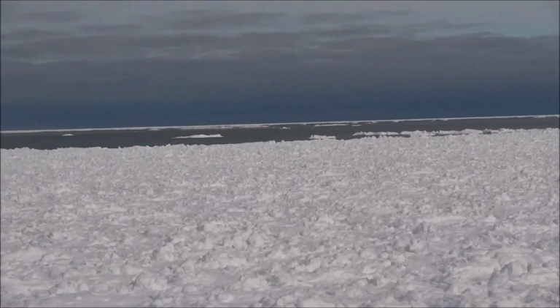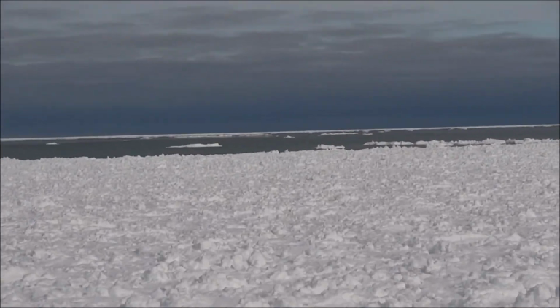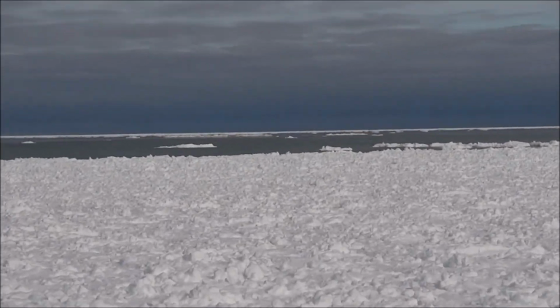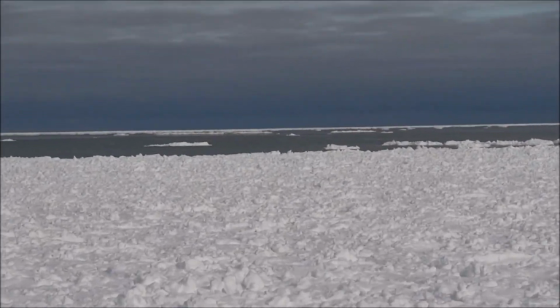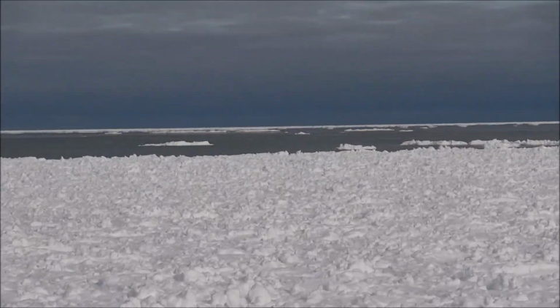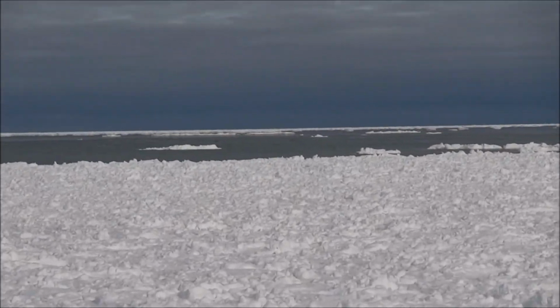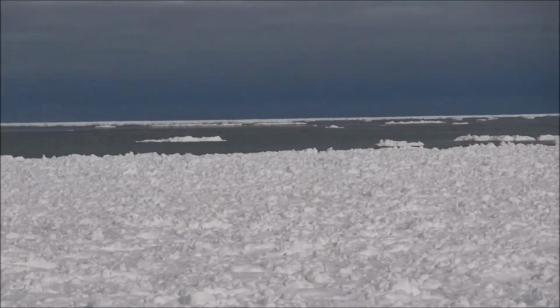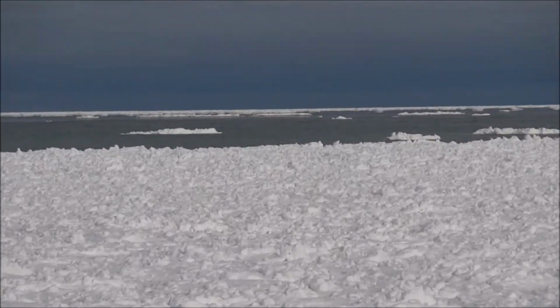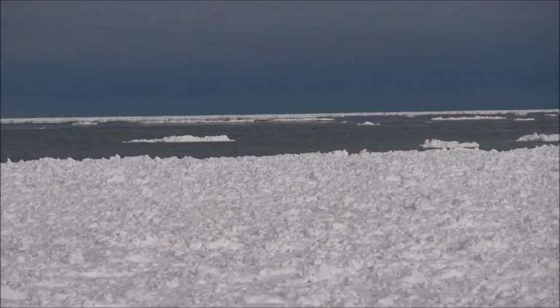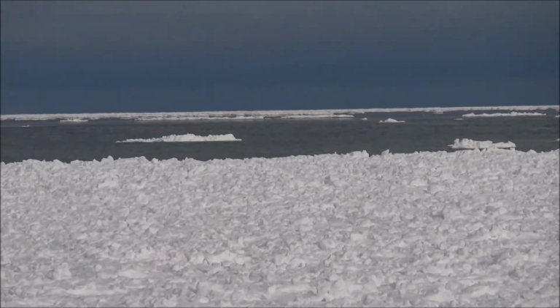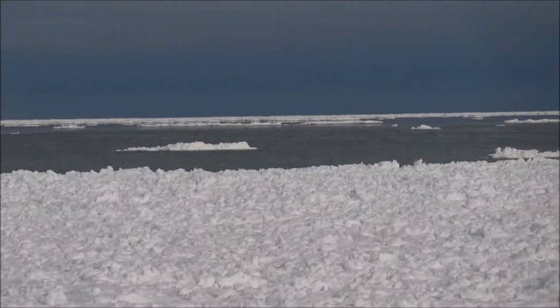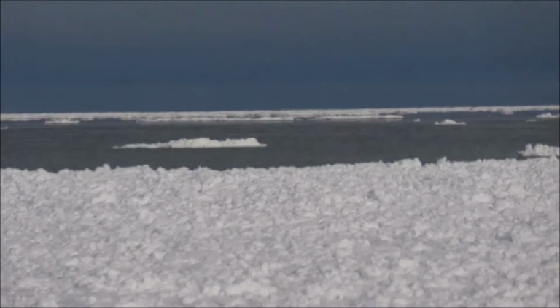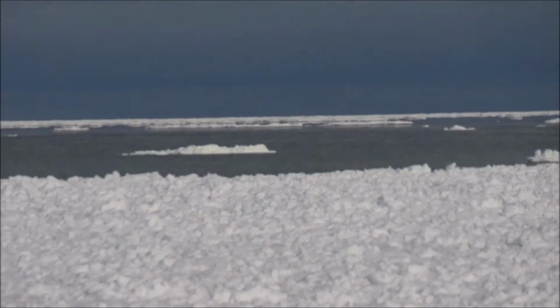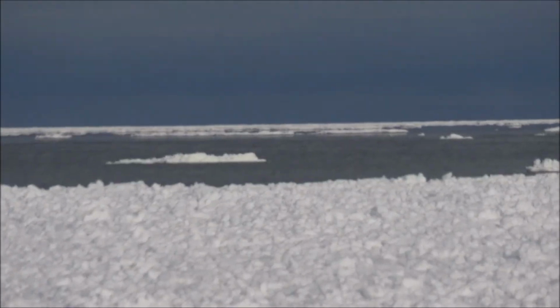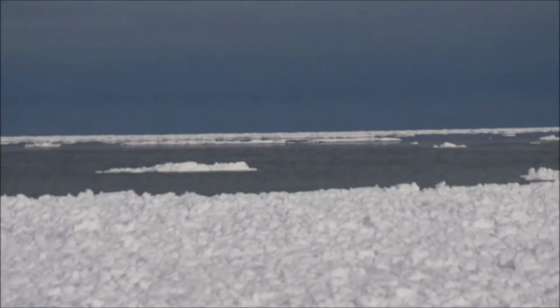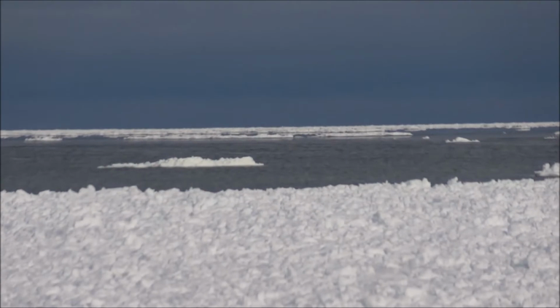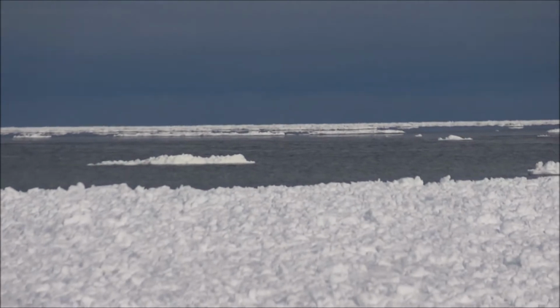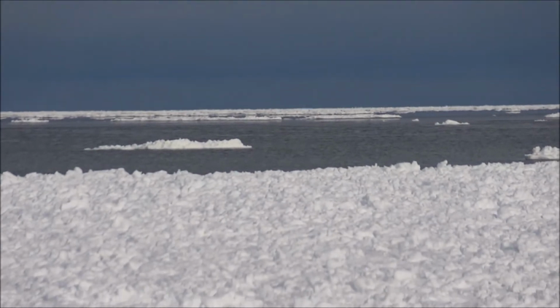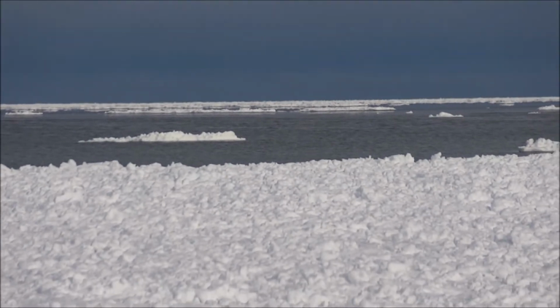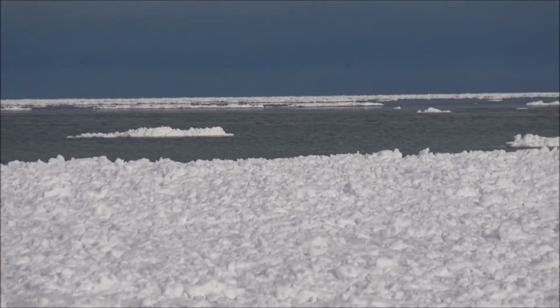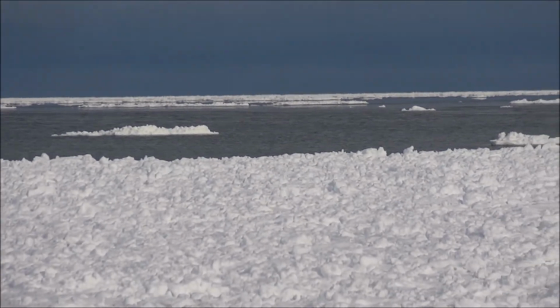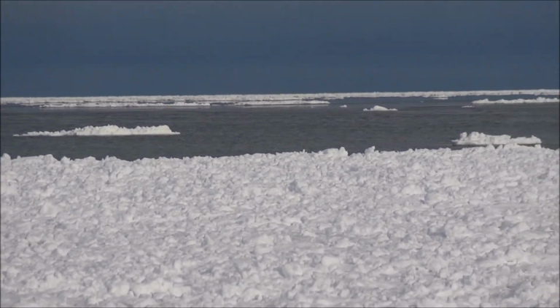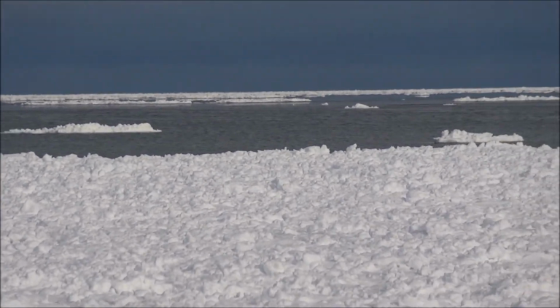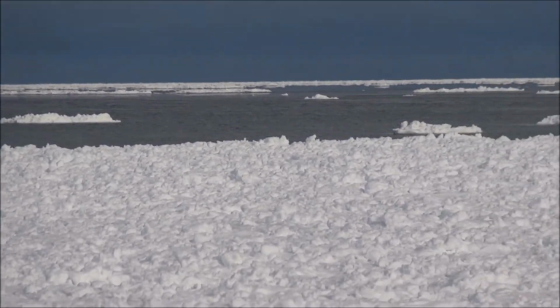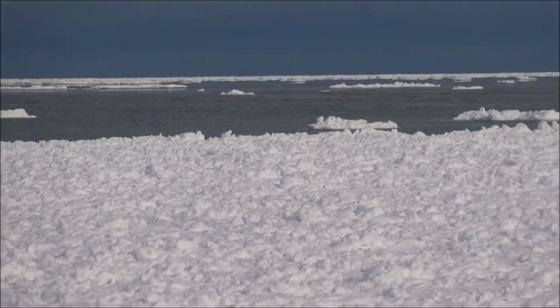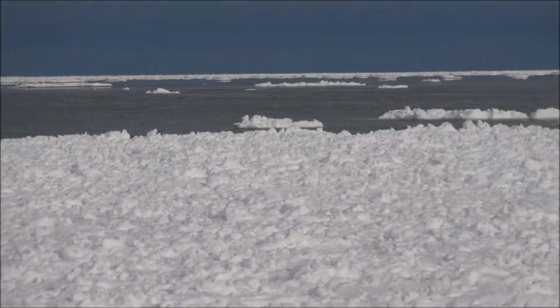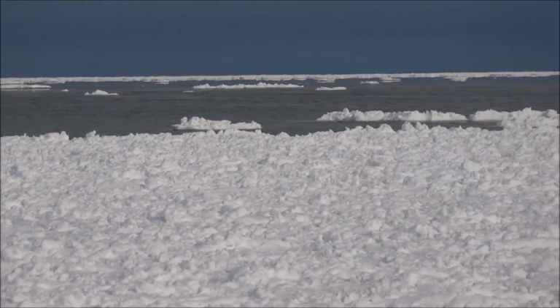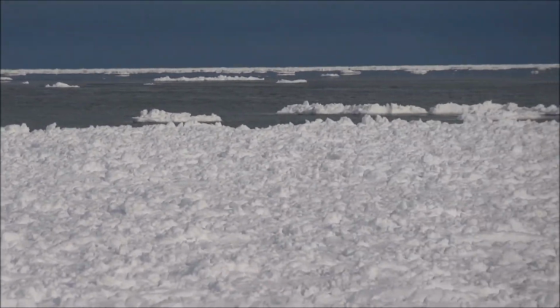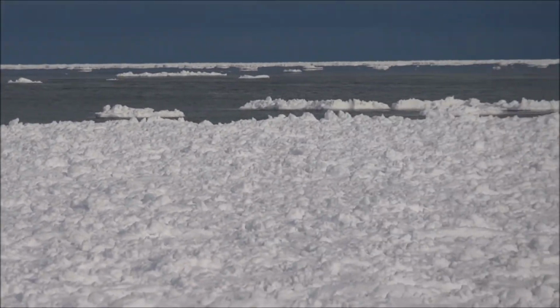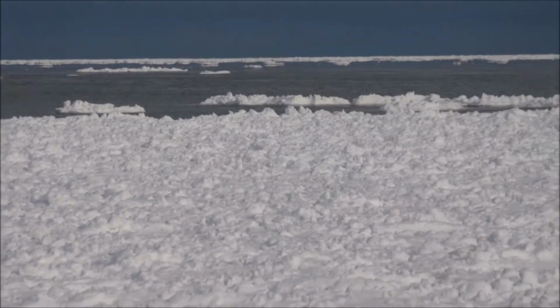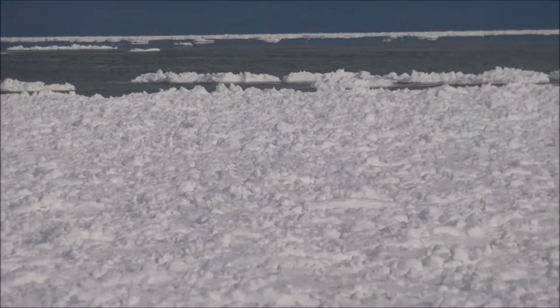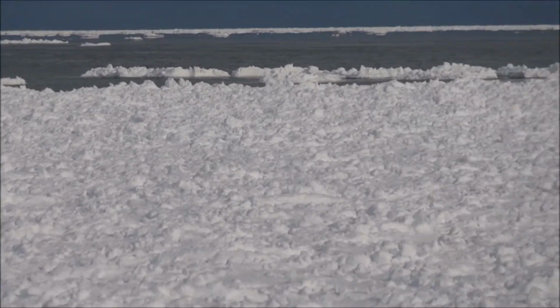They gotta go out there, climb out on one of those icebergs.